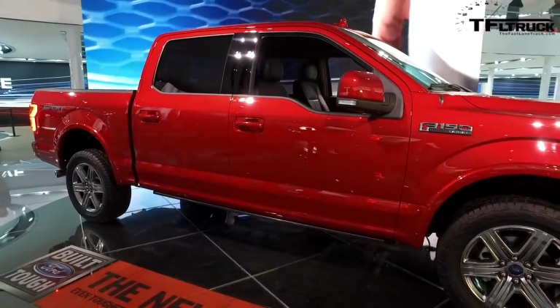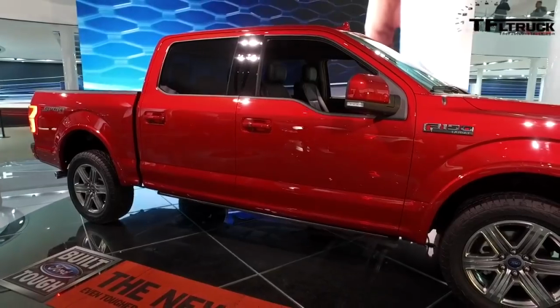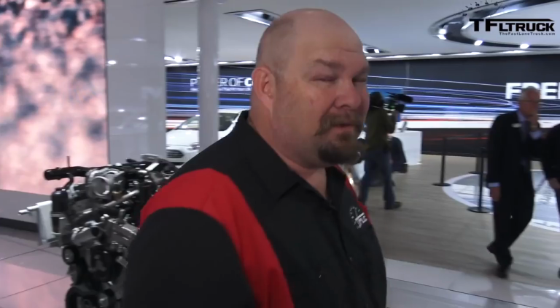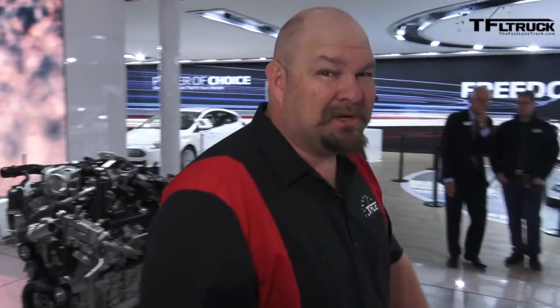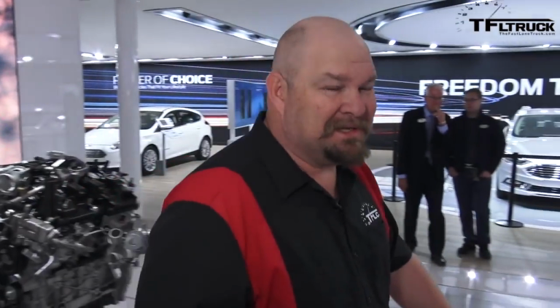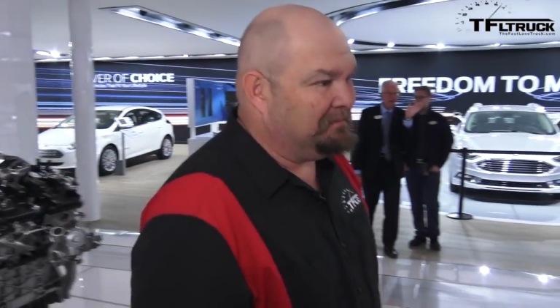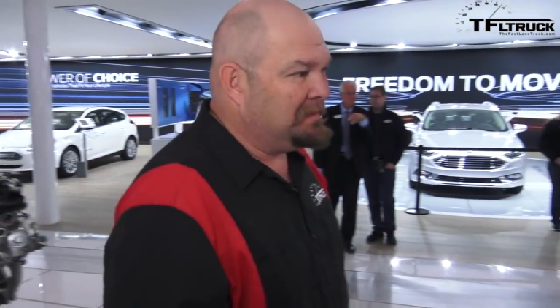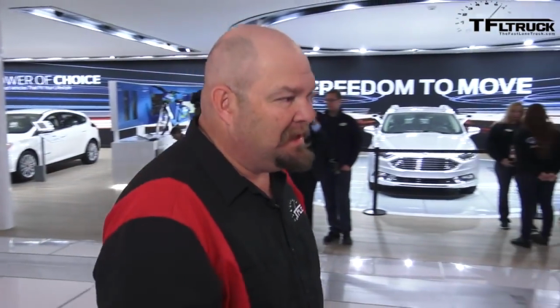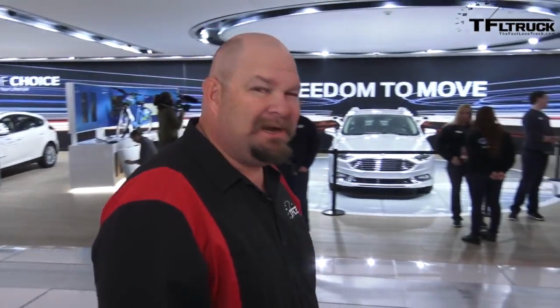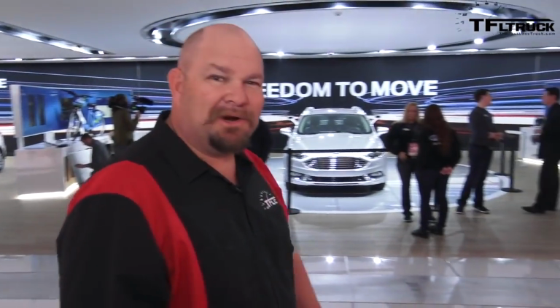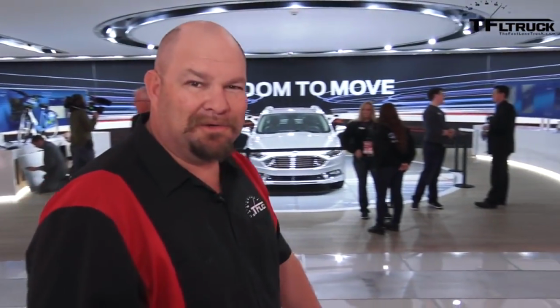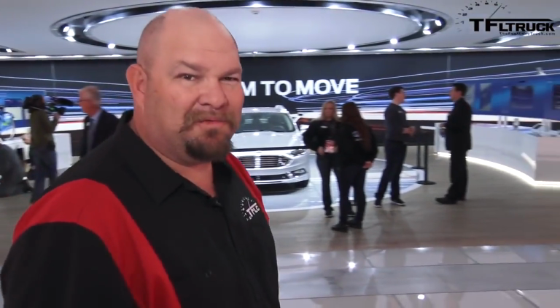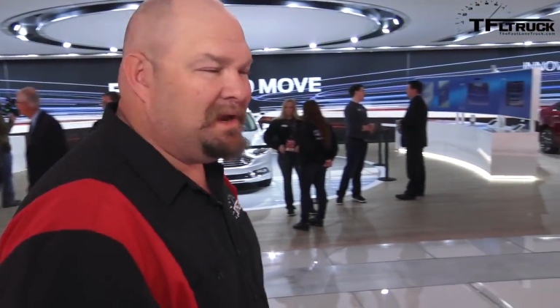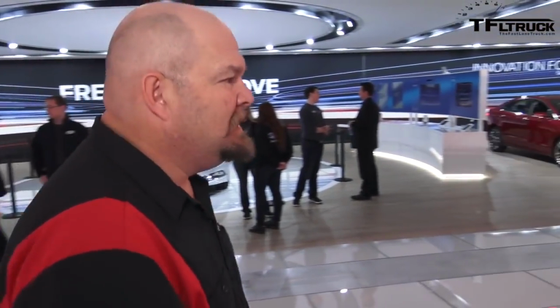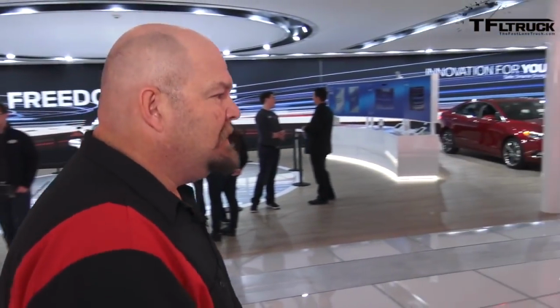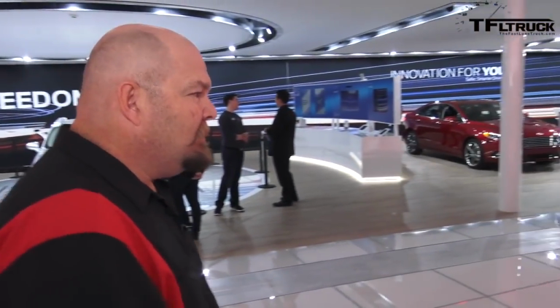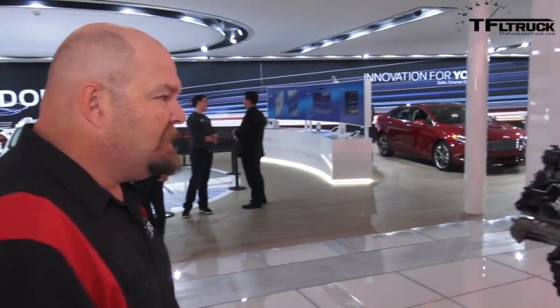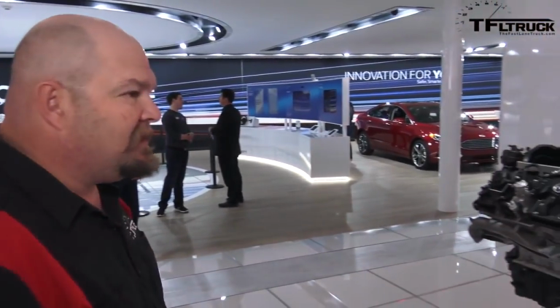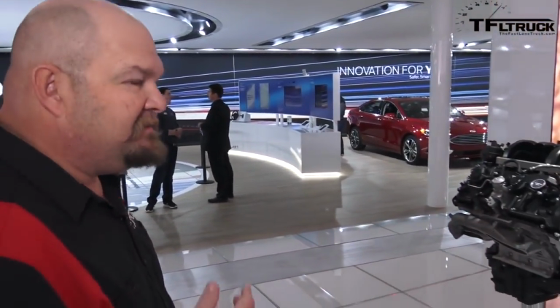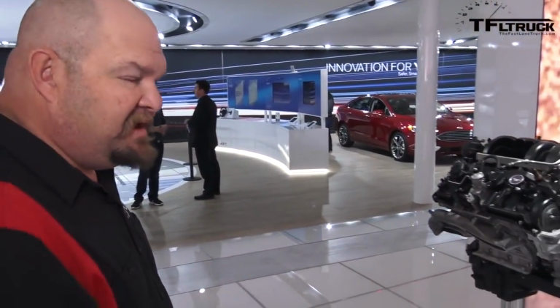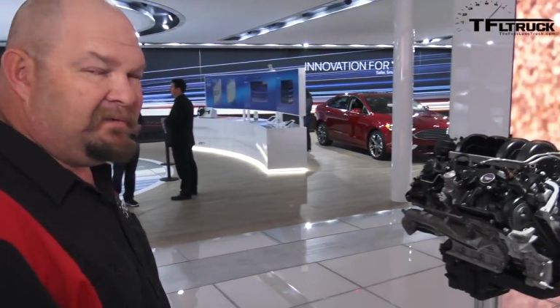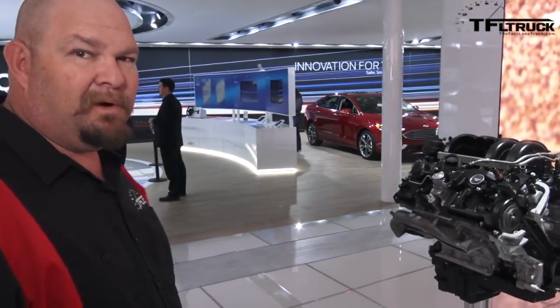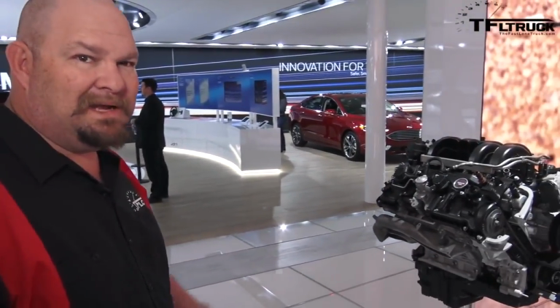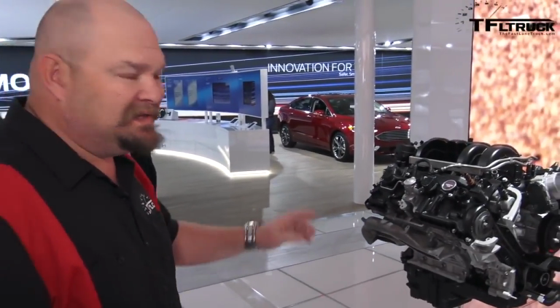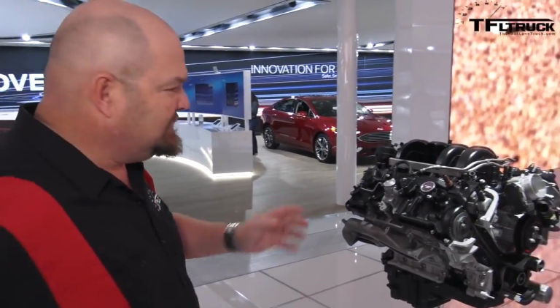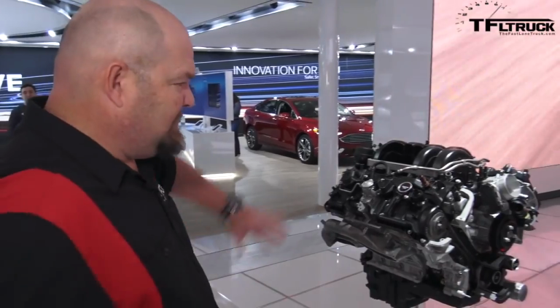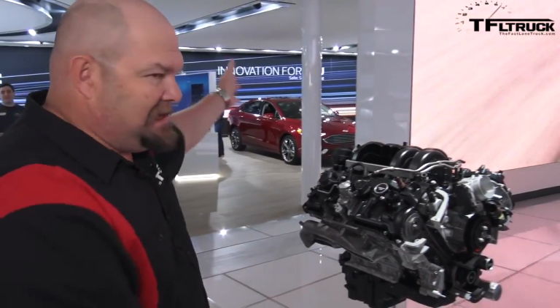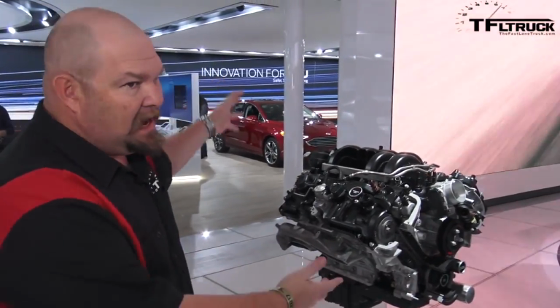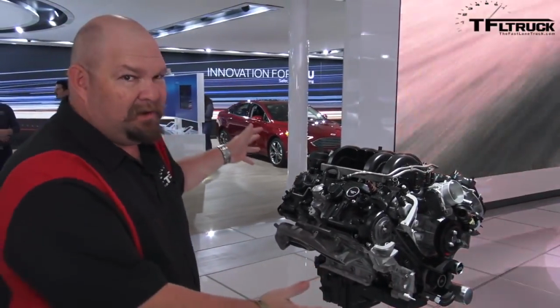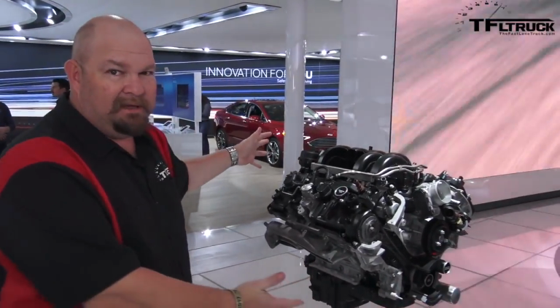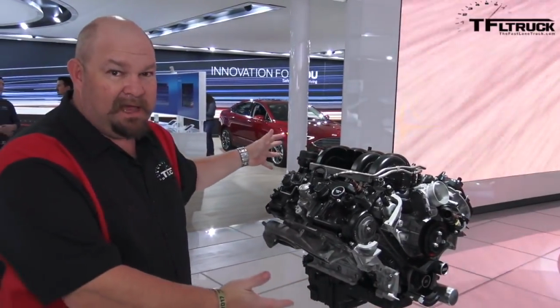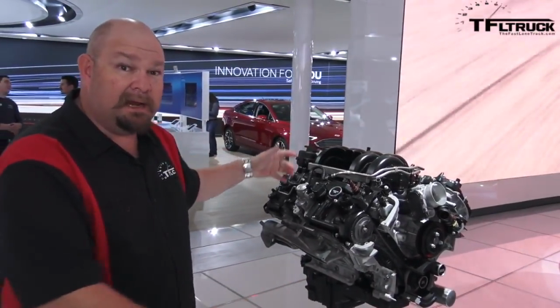But come here, I want to show you something. Here's our old friend, one of our favorite Ford engines — the Coyote V8.